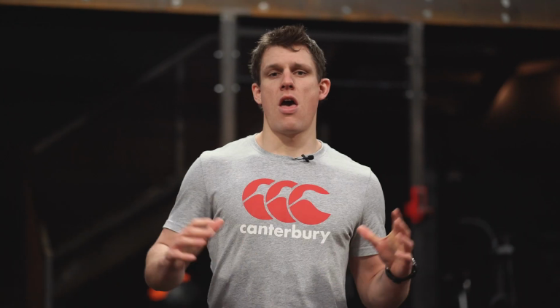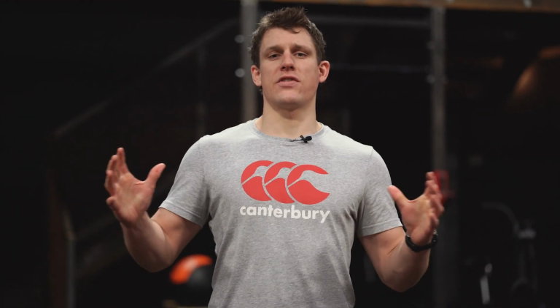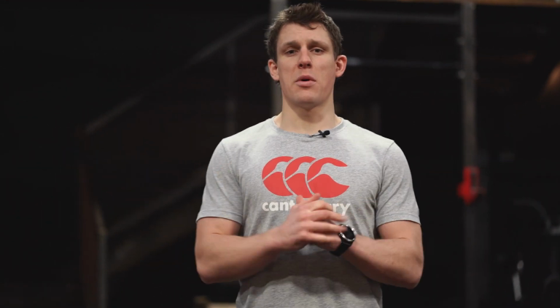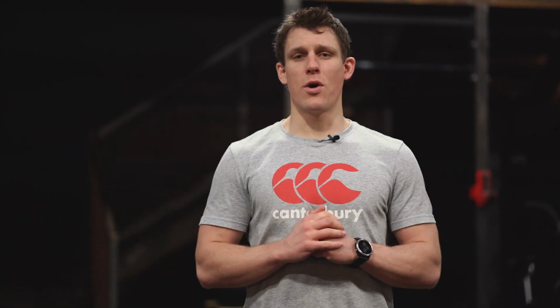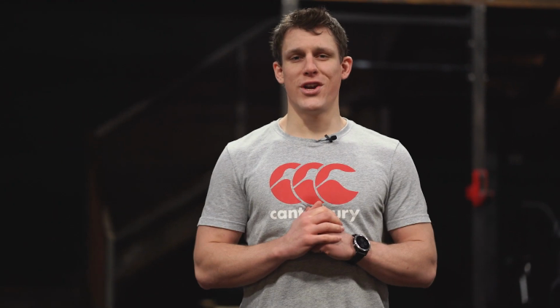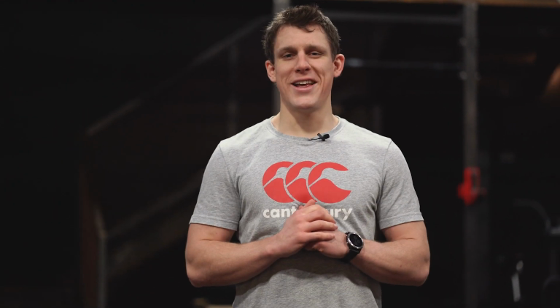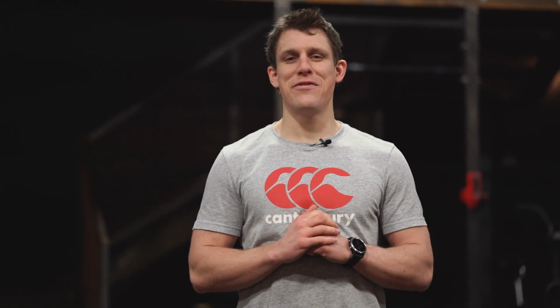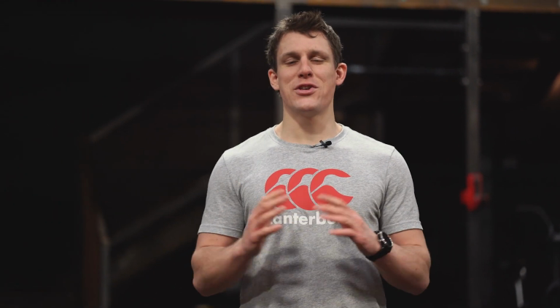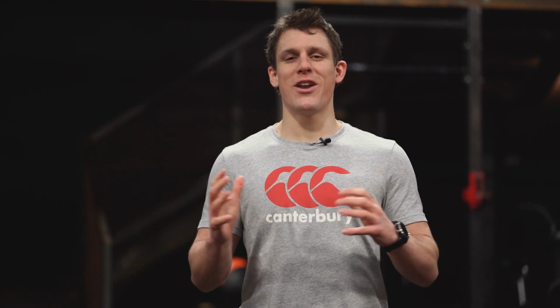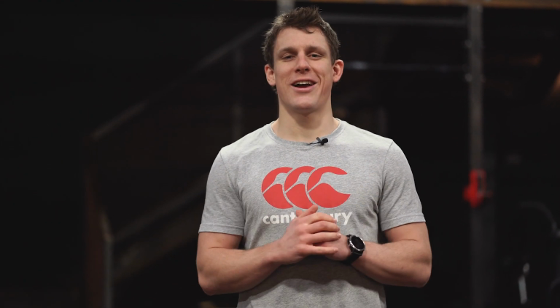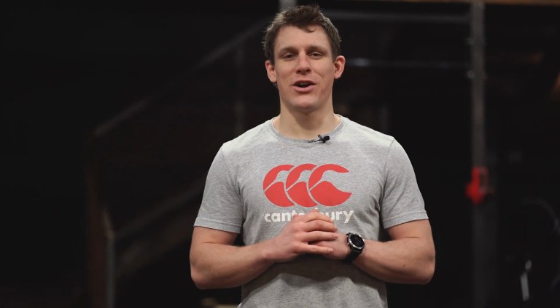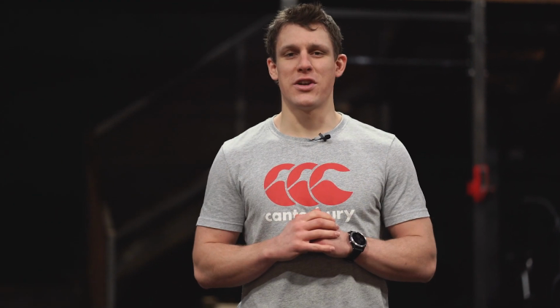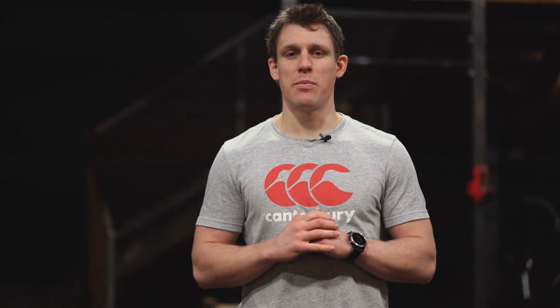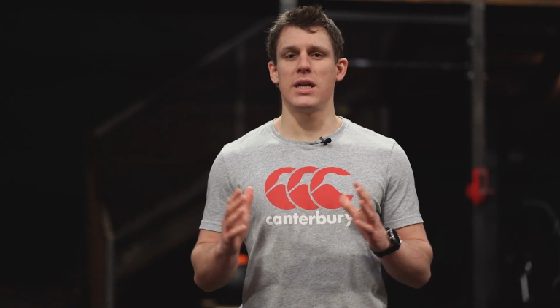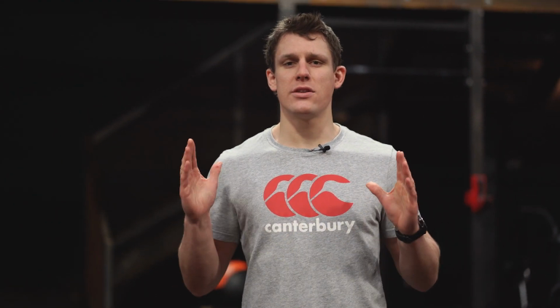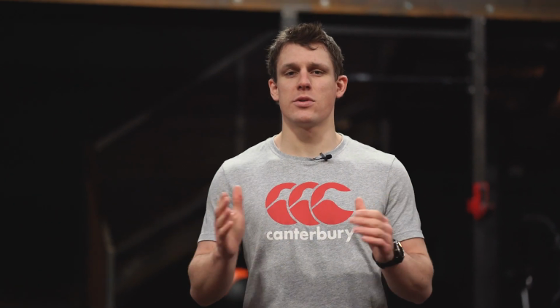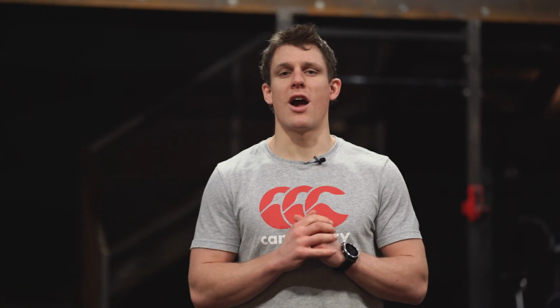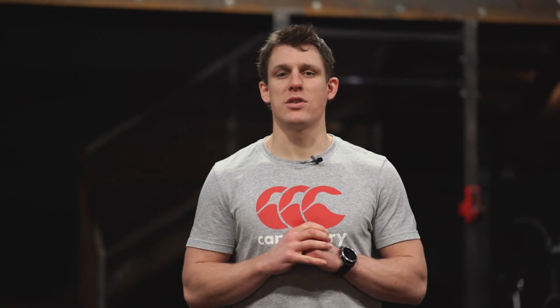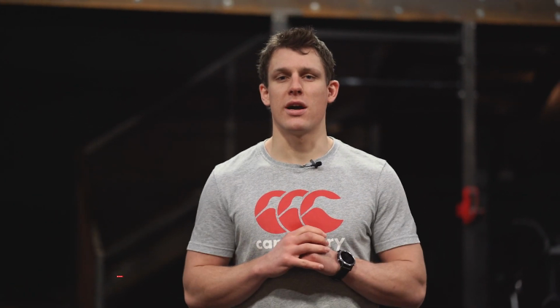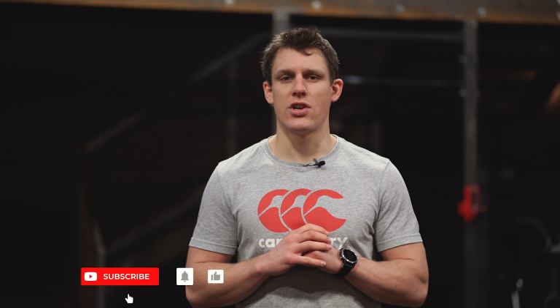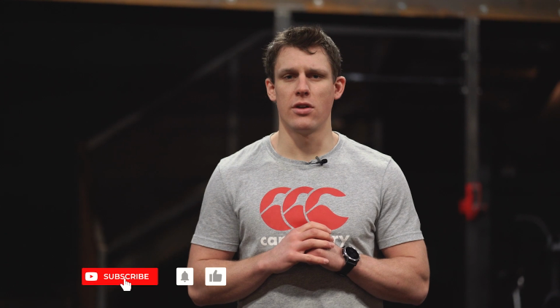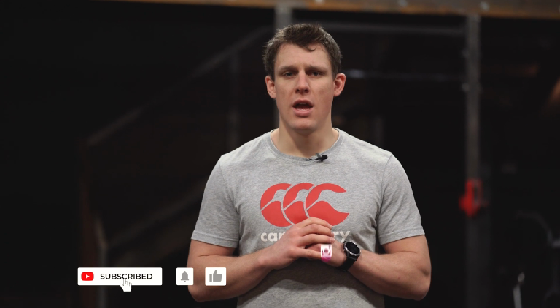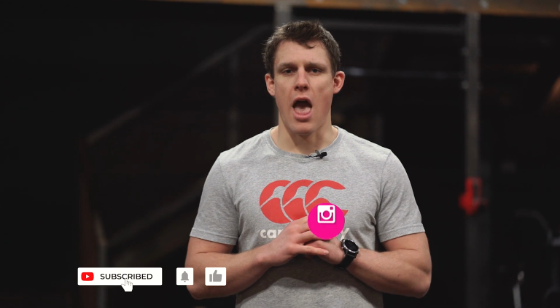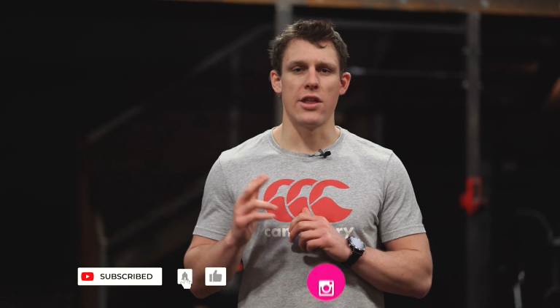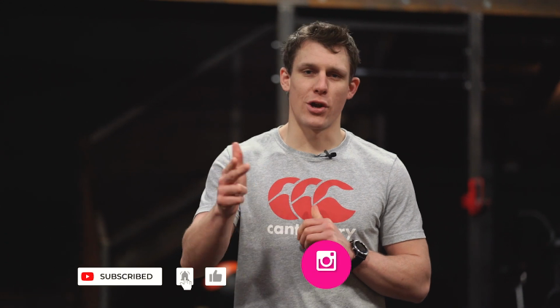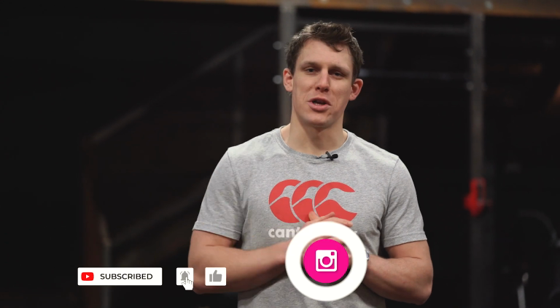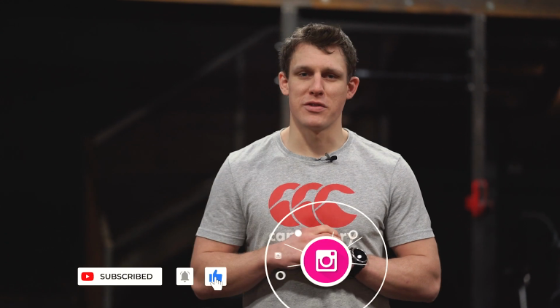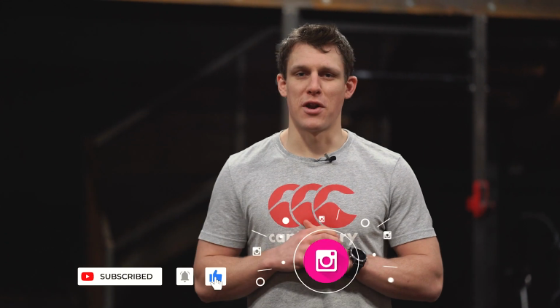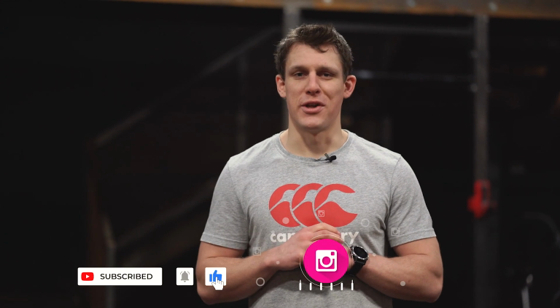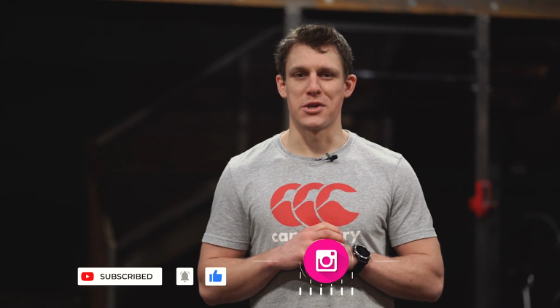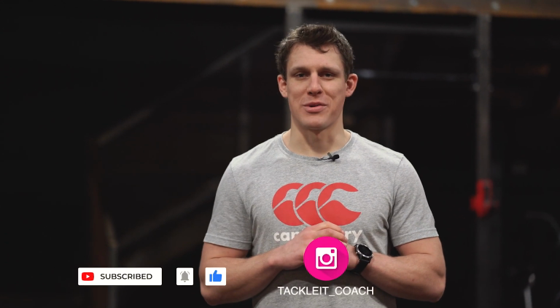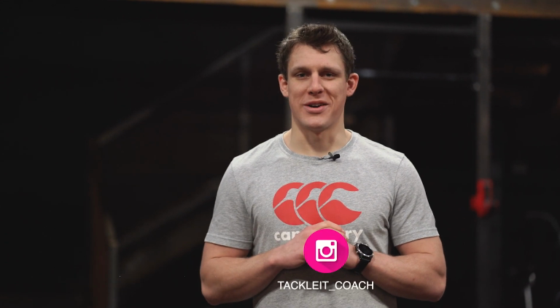Thanks very much for watching. If you do like our content, please subscribe to our channel, and you can also give us a follow on Instagram as well.